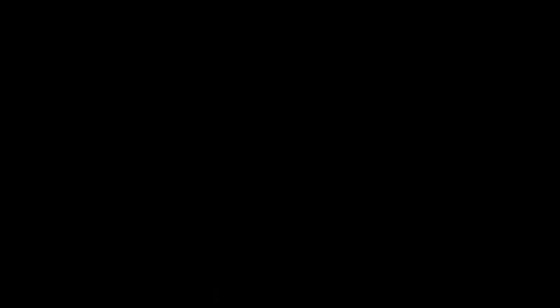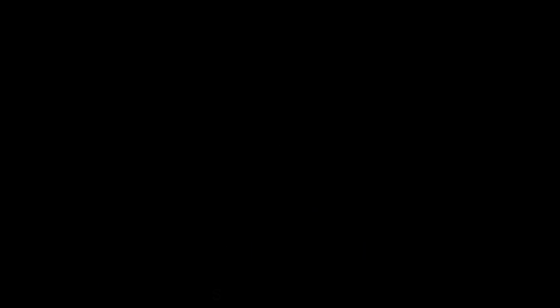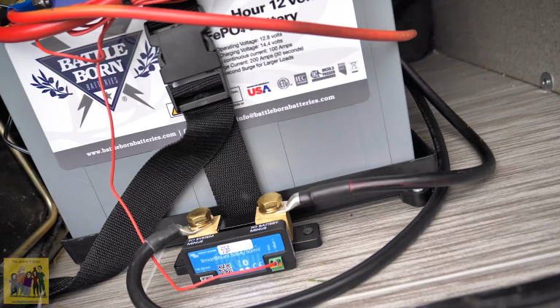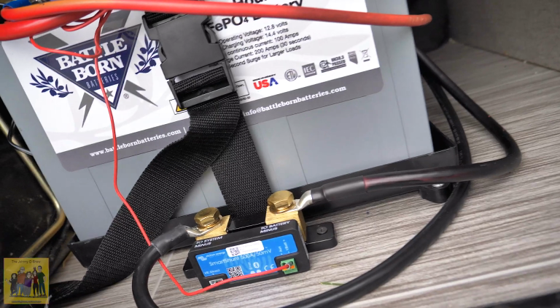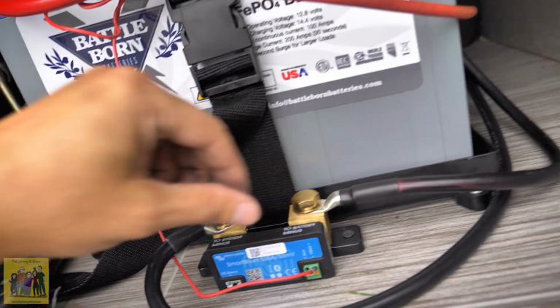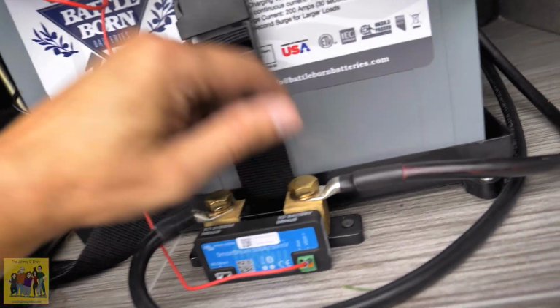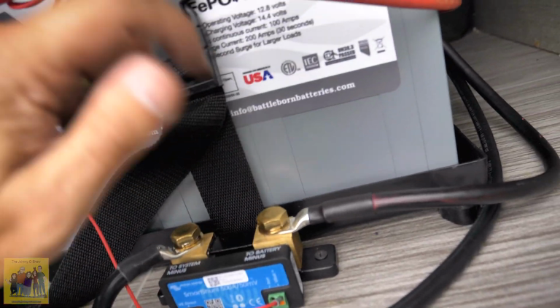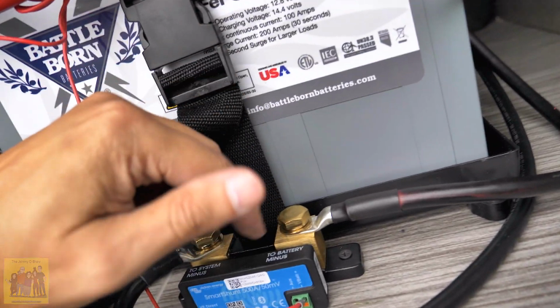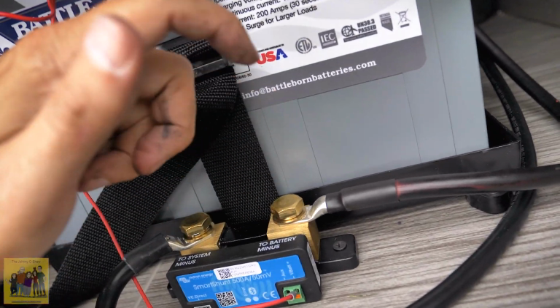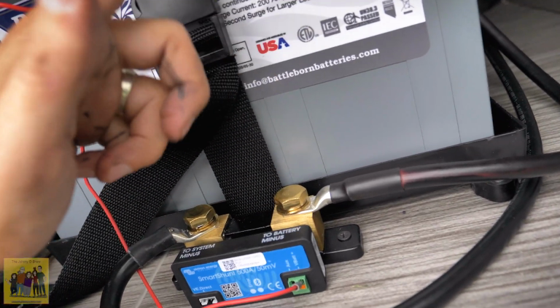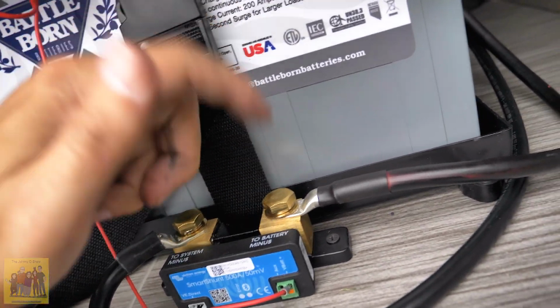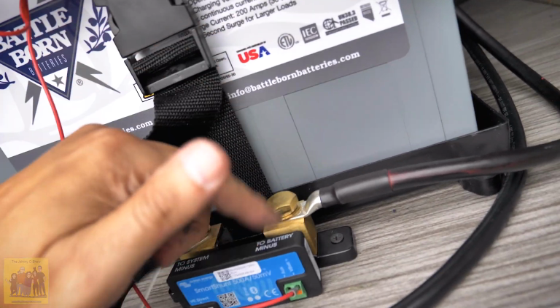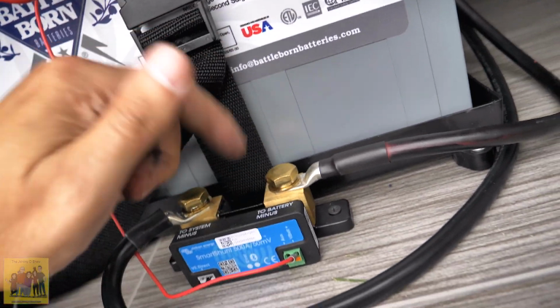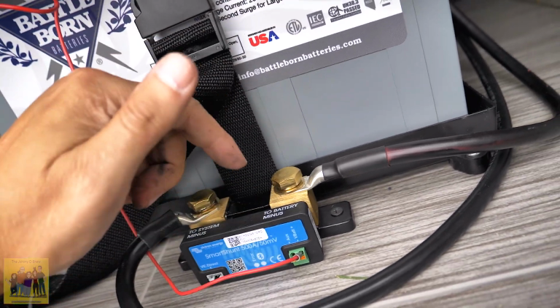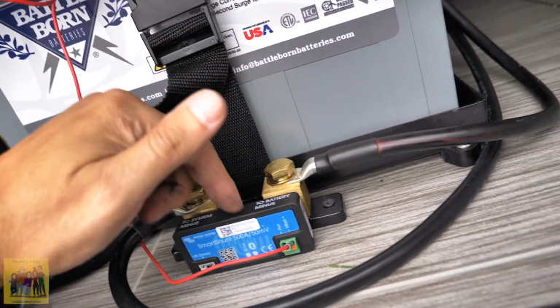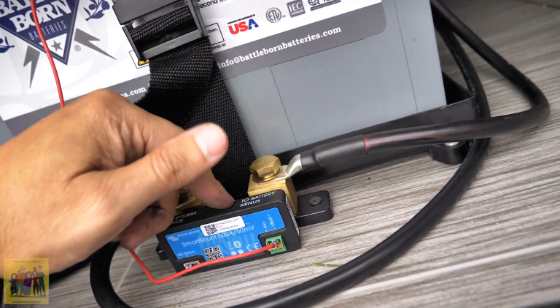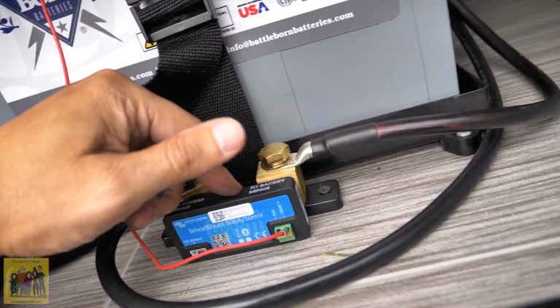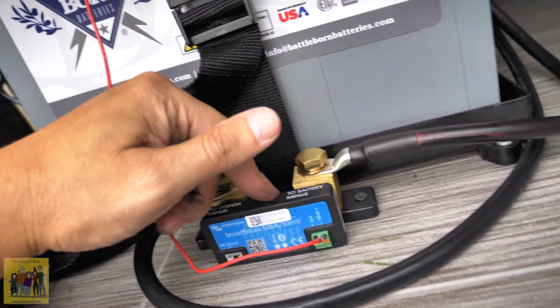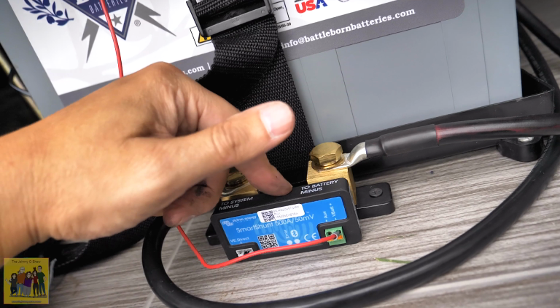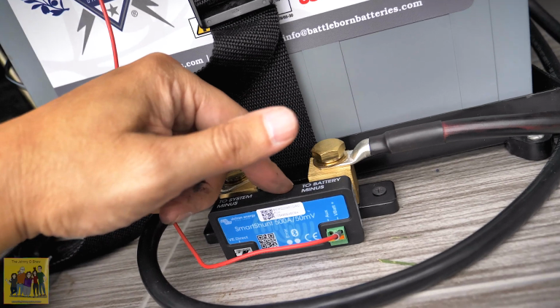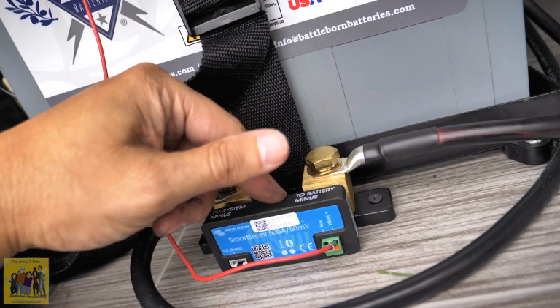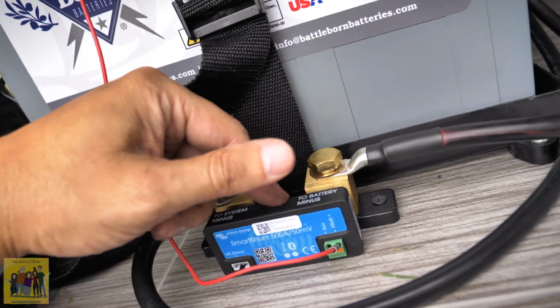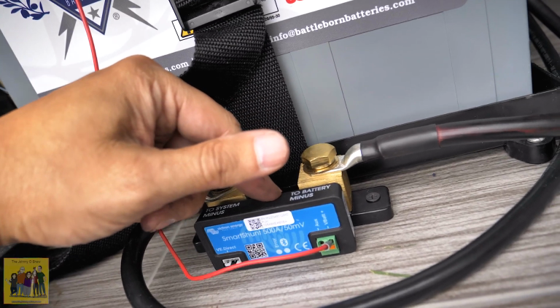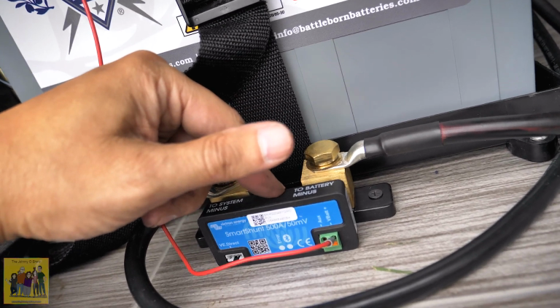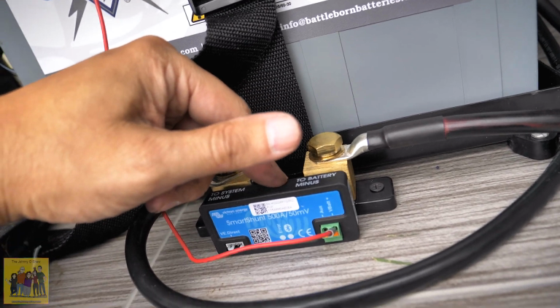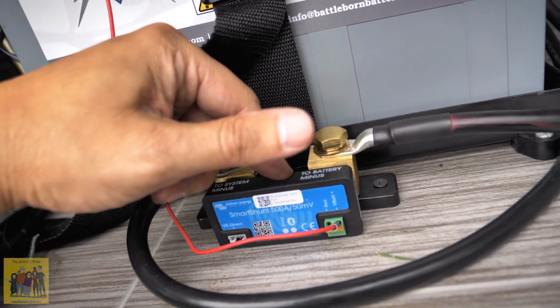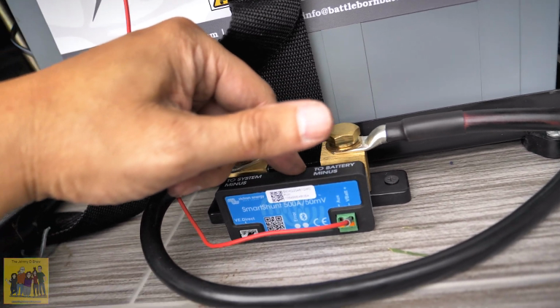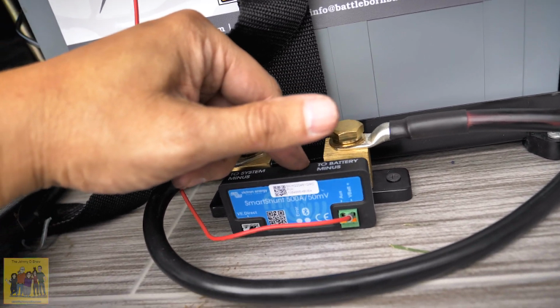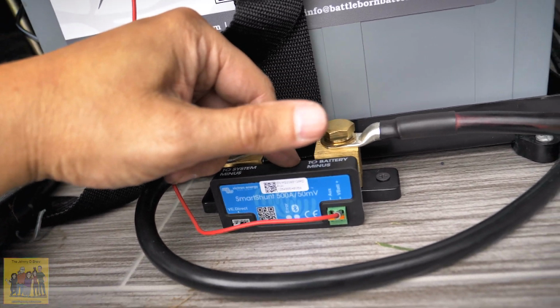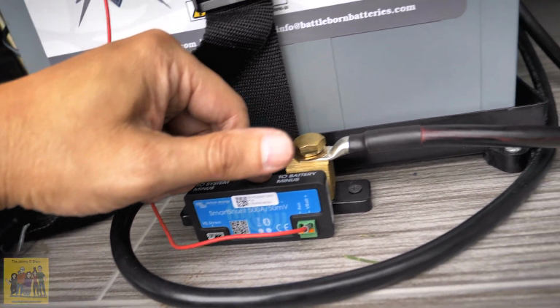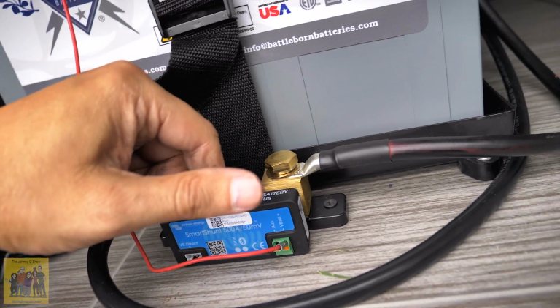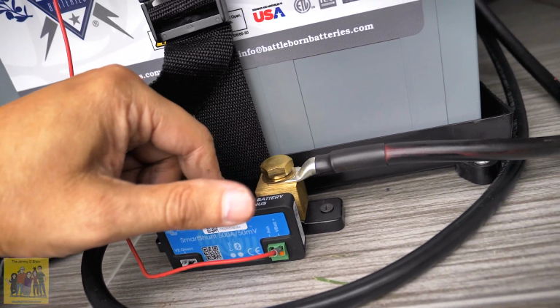There we go, all hooked up, power running to the smart shunt.